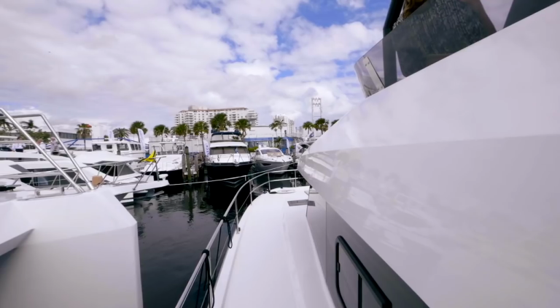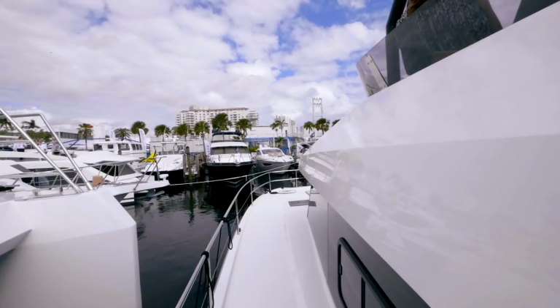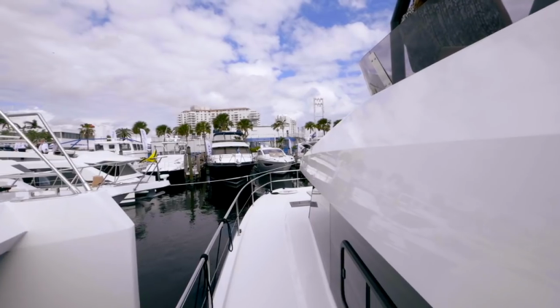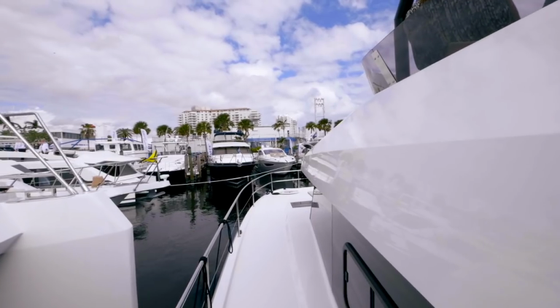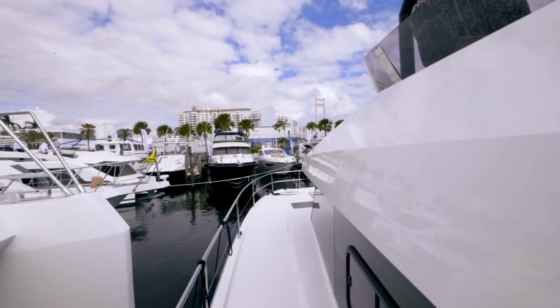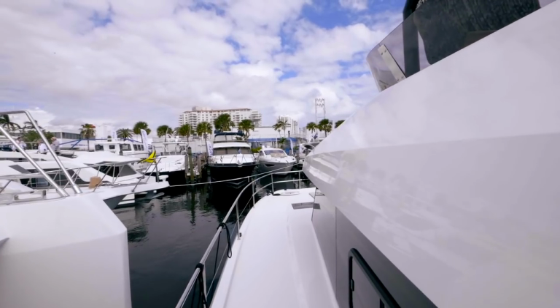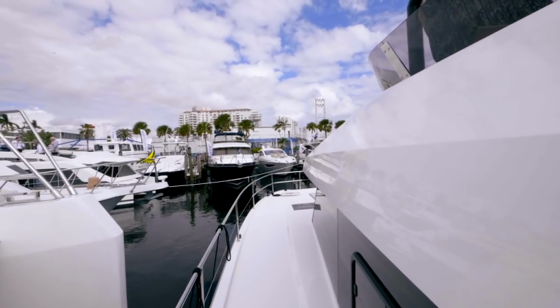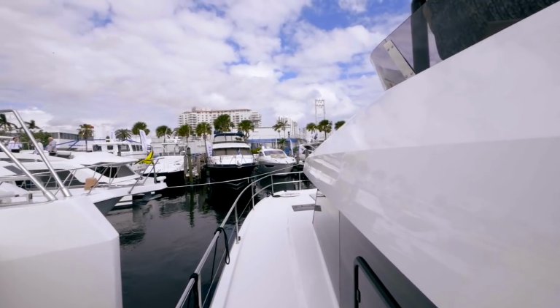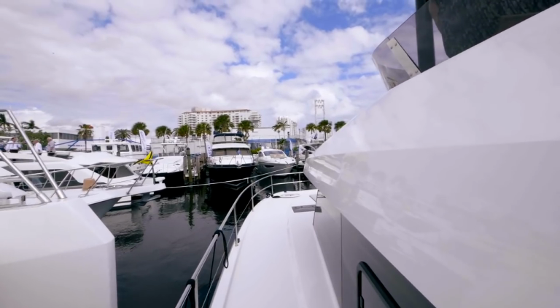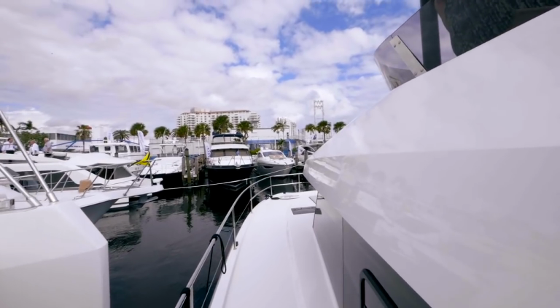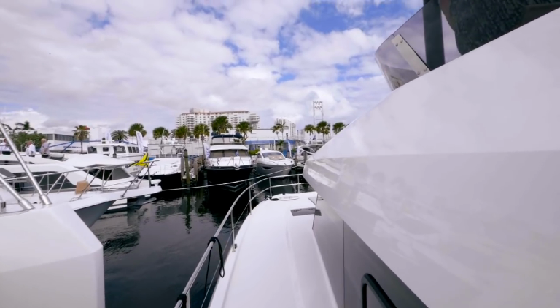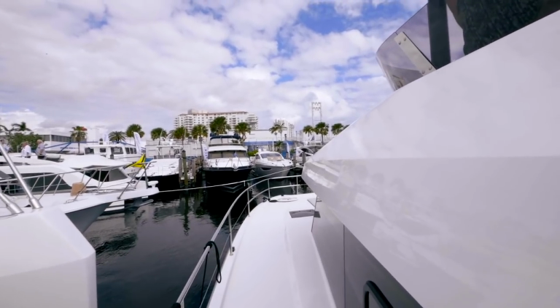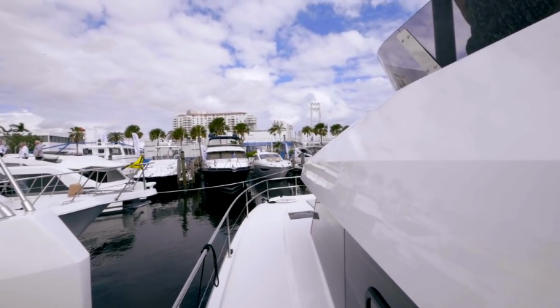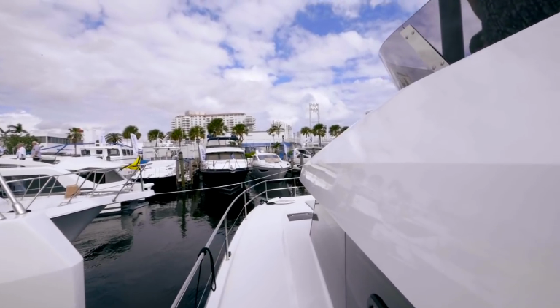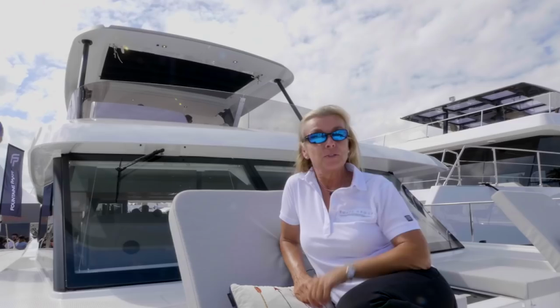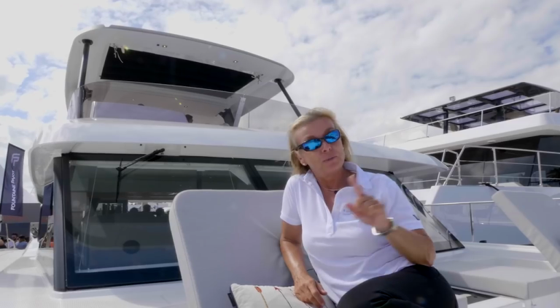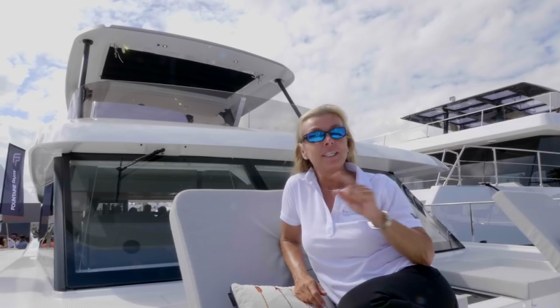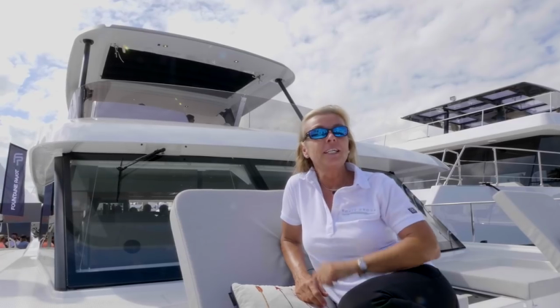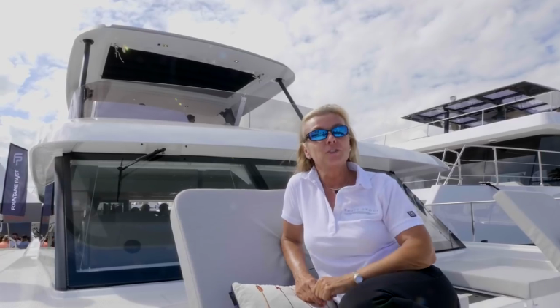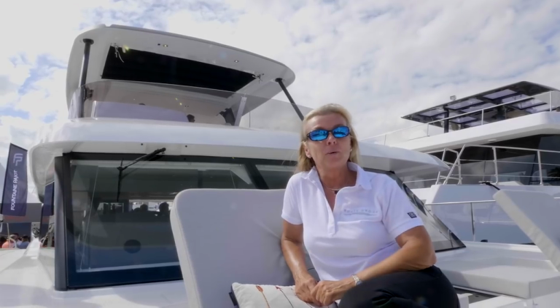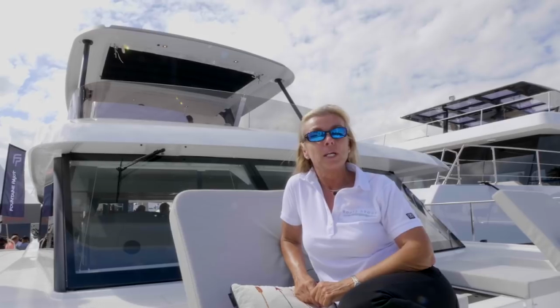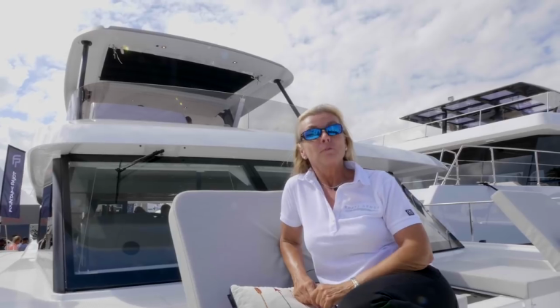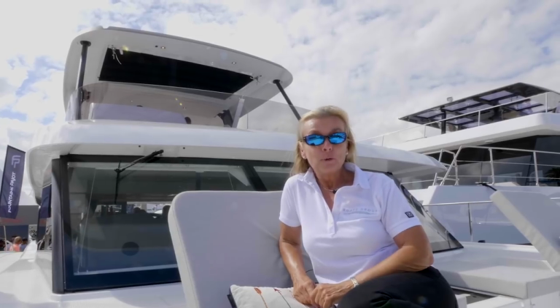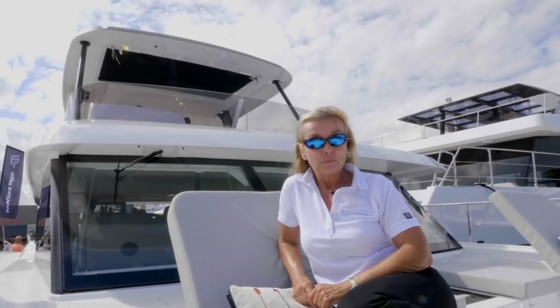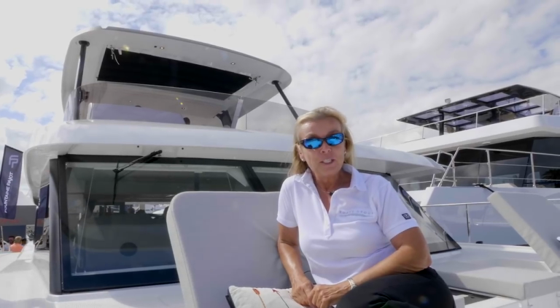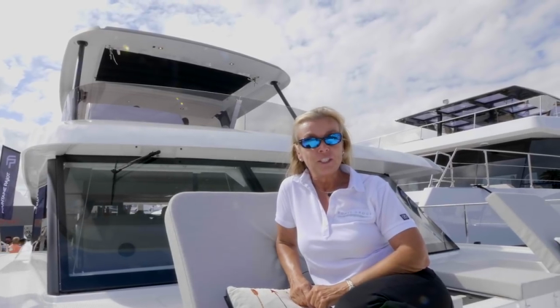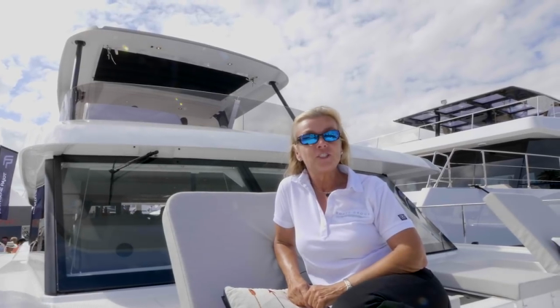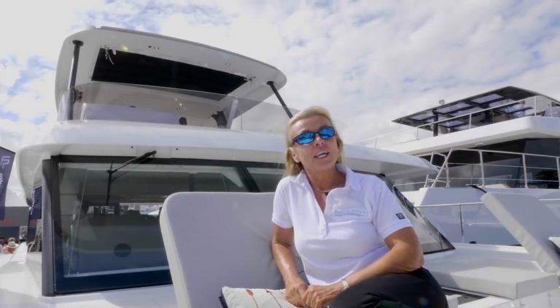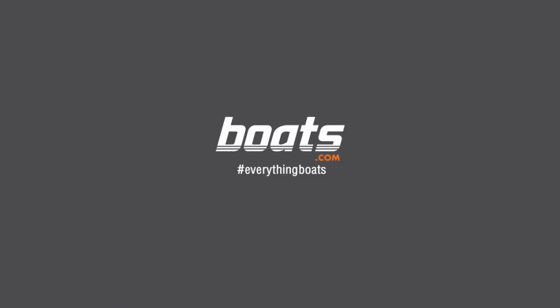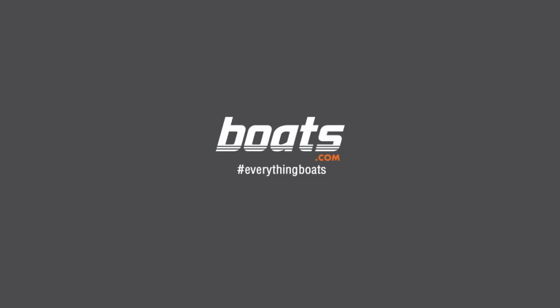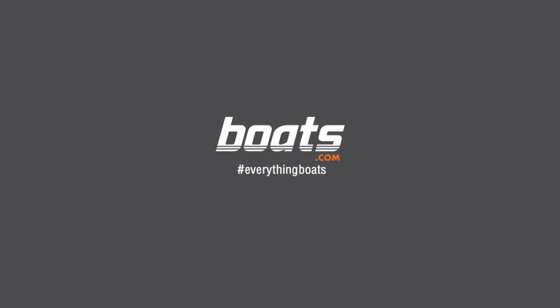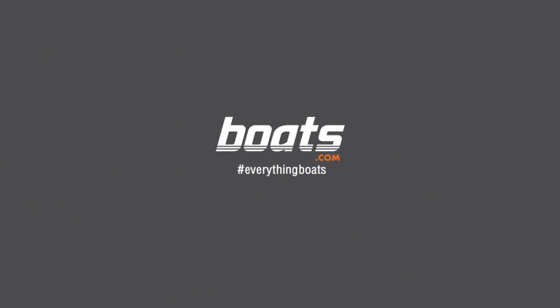The Fontaine Feigeau motor yacht 44 will be in charter at some point, so you might get lucky and try one. For more information, check out Boats.com.